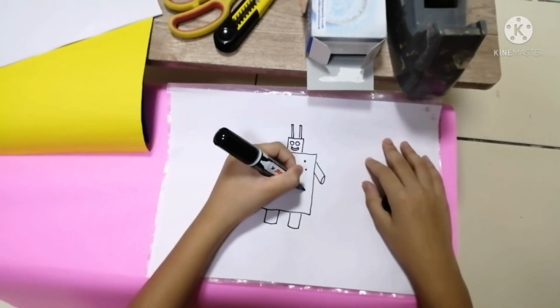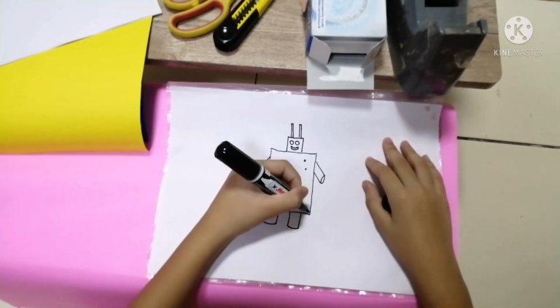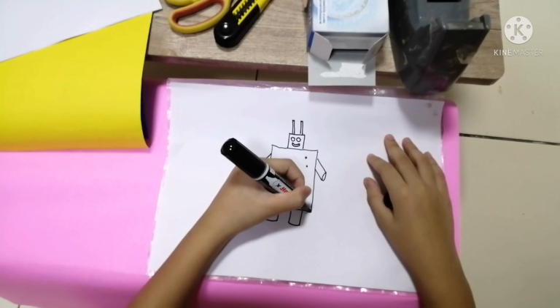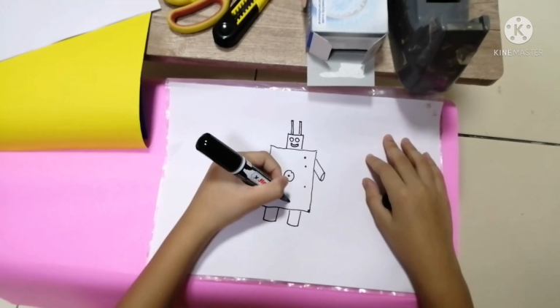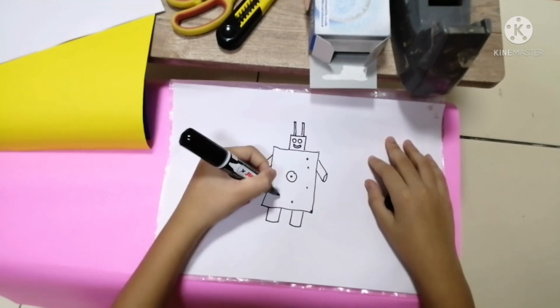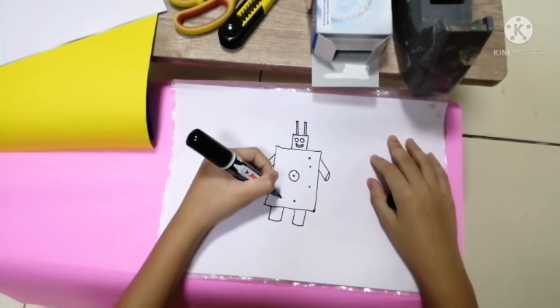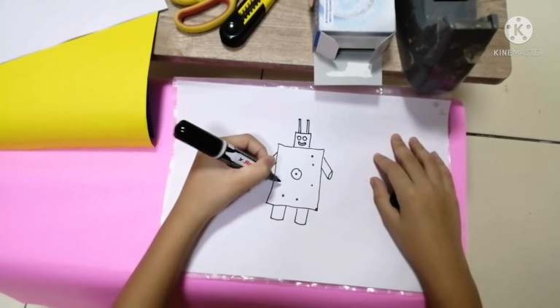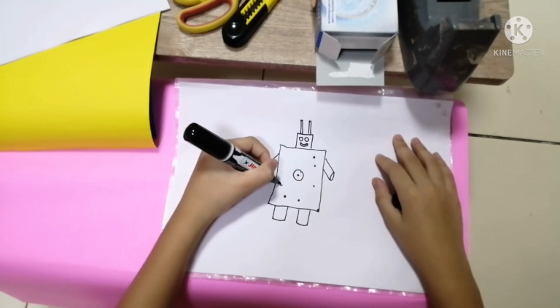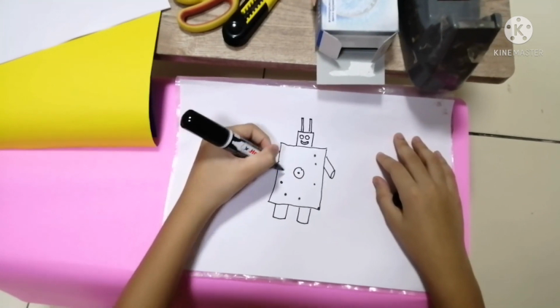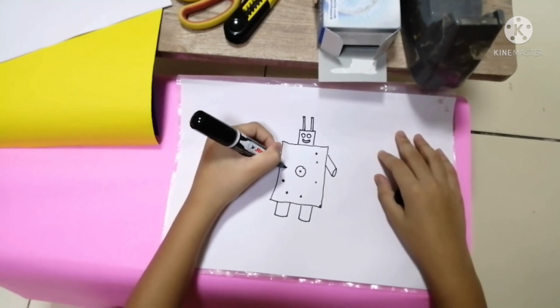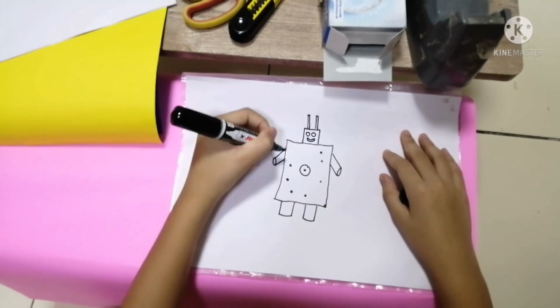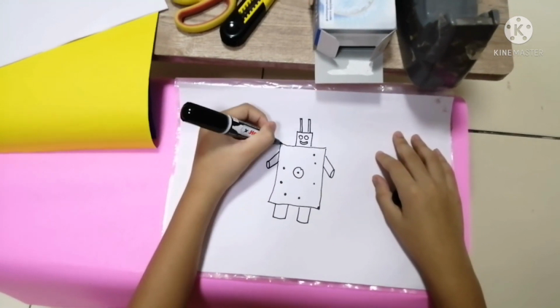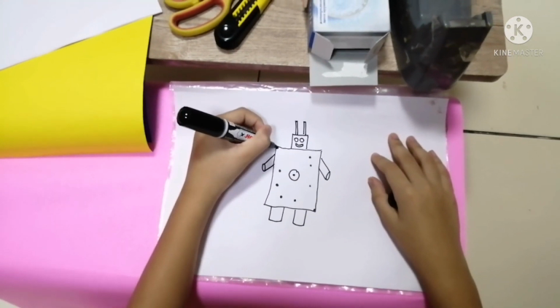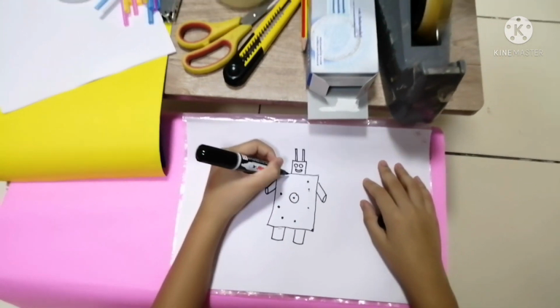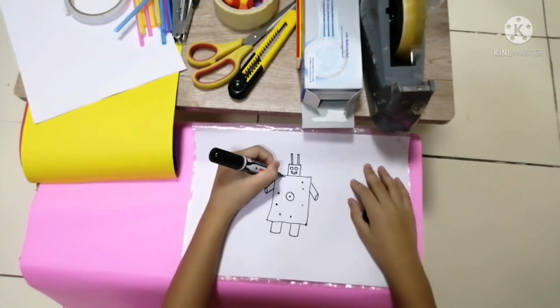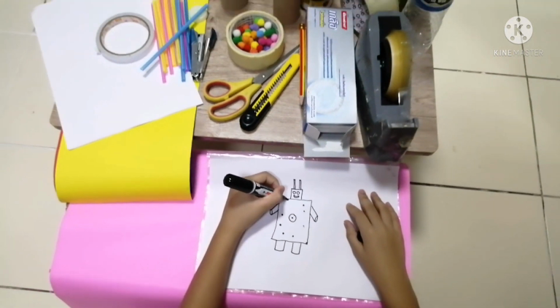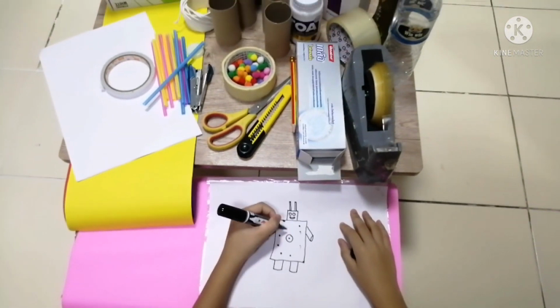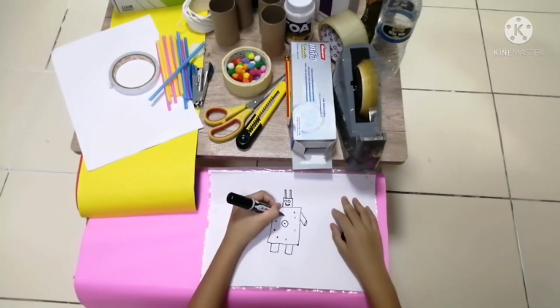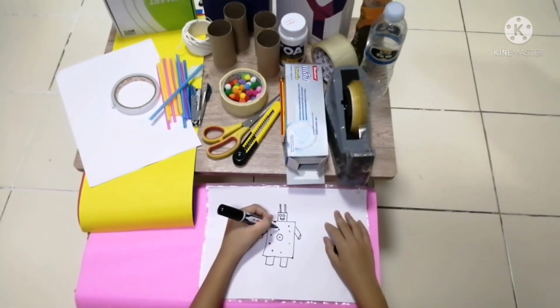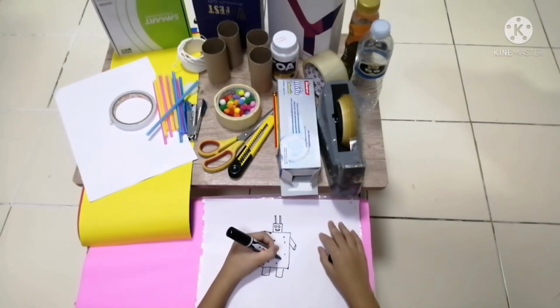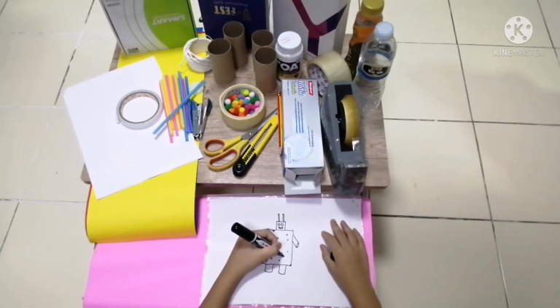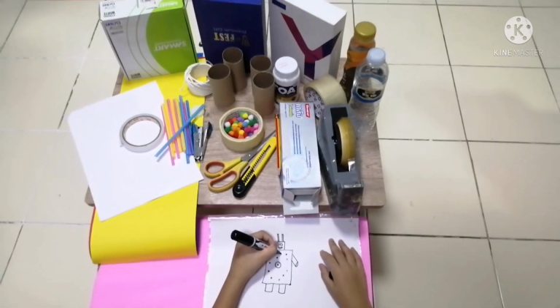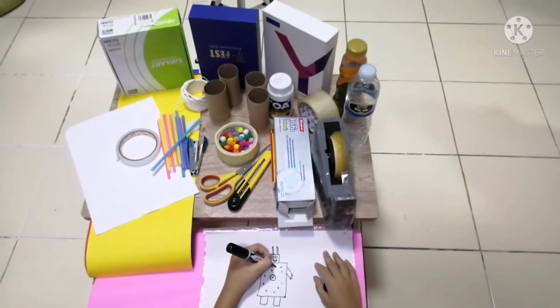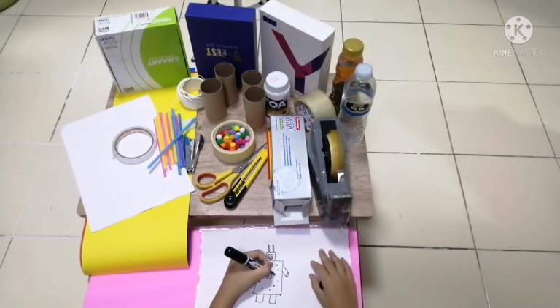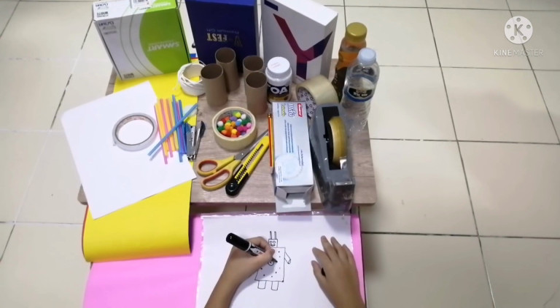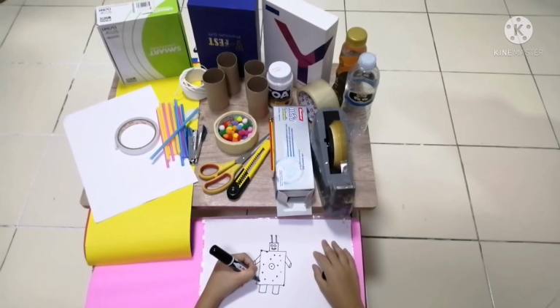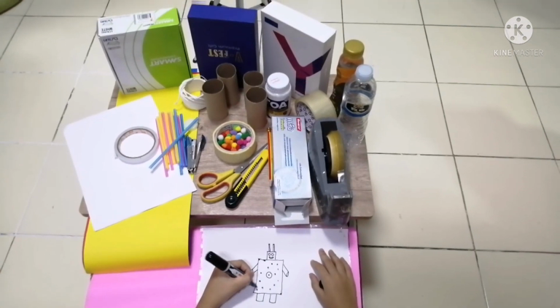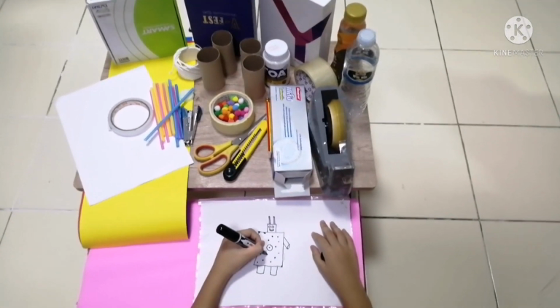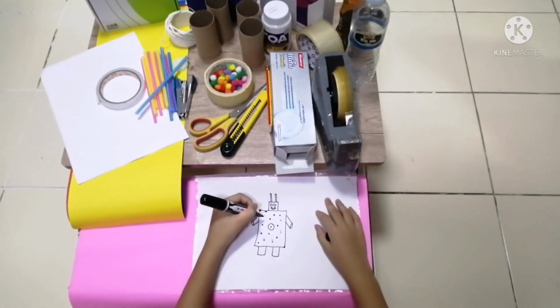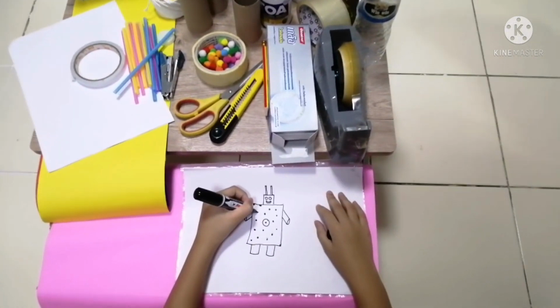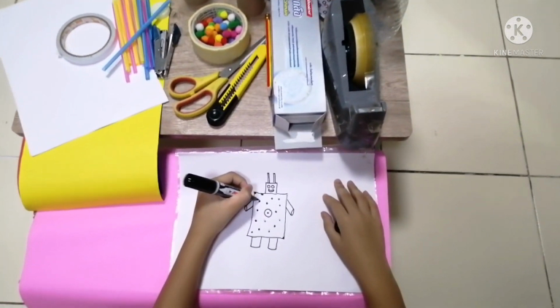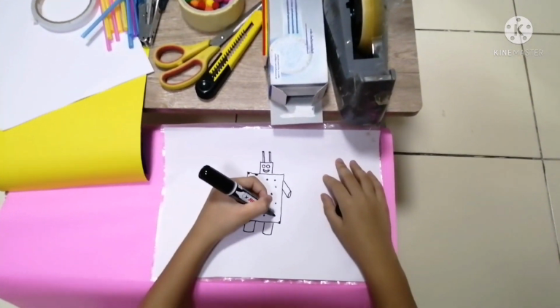So it should look similar to the final product. And see here, Noi's son is drawing a robot.